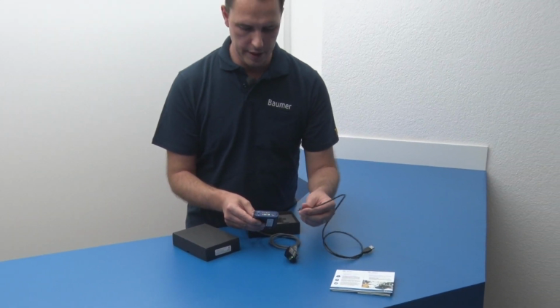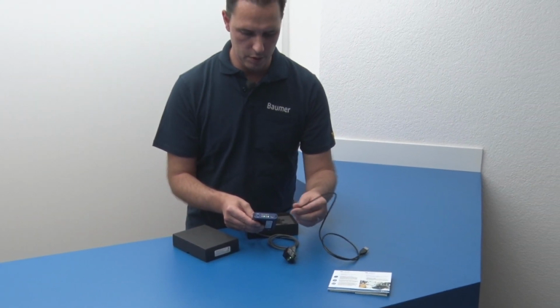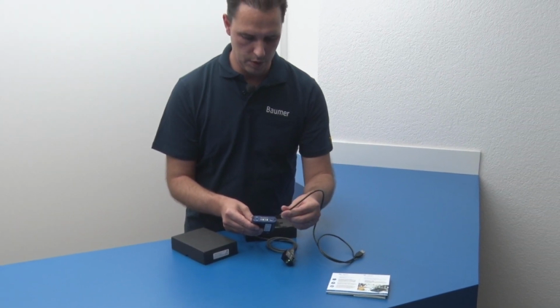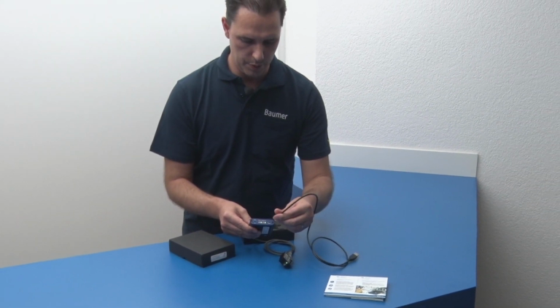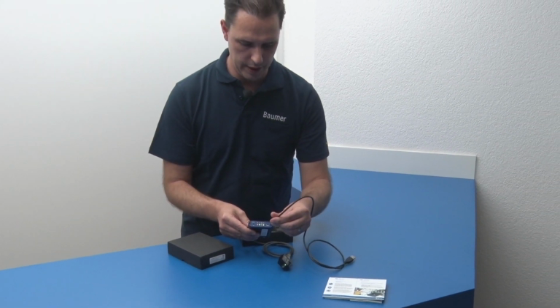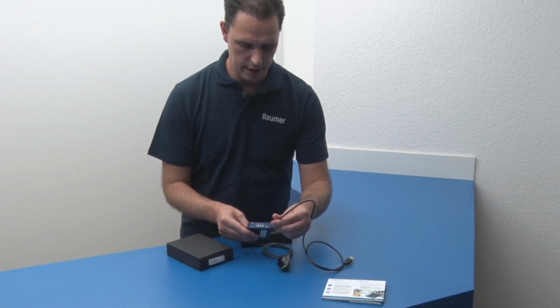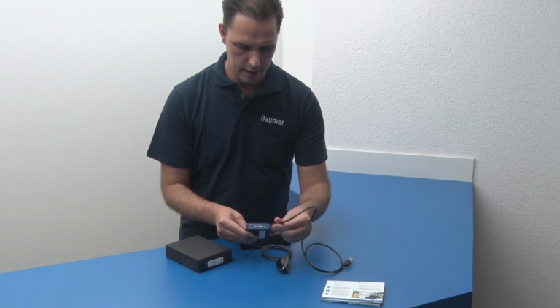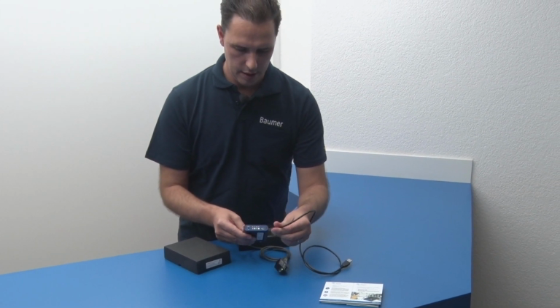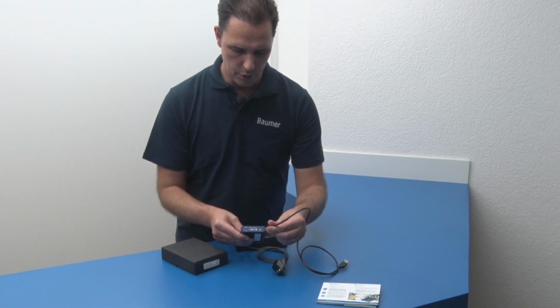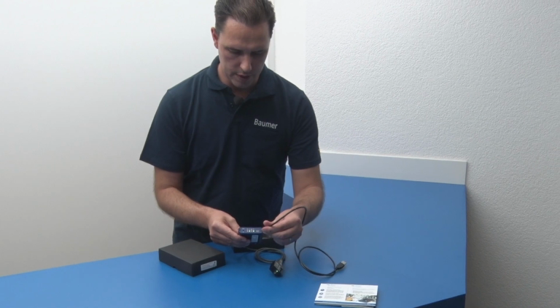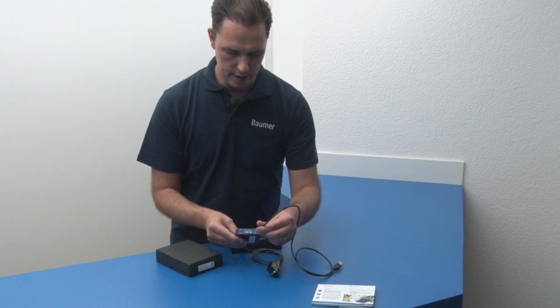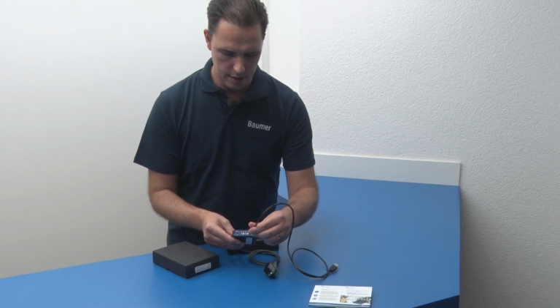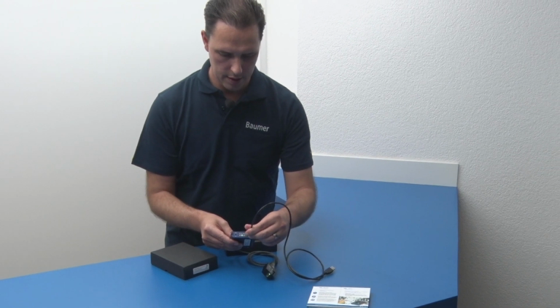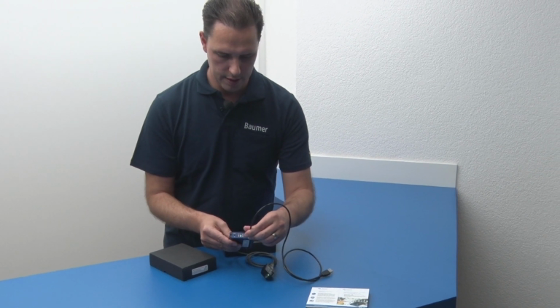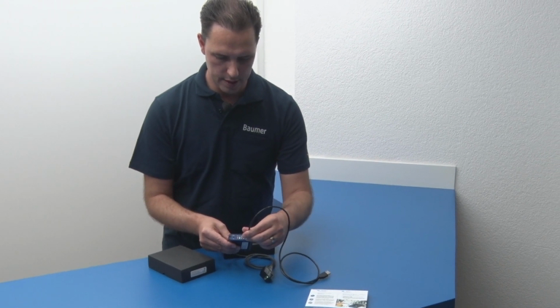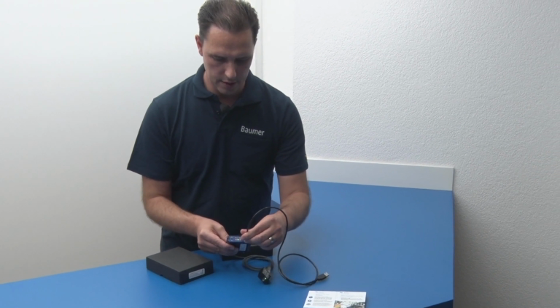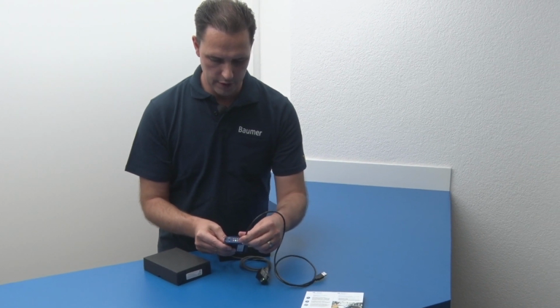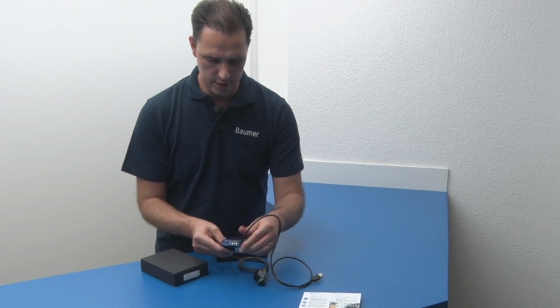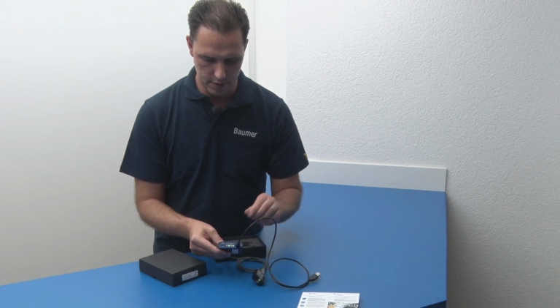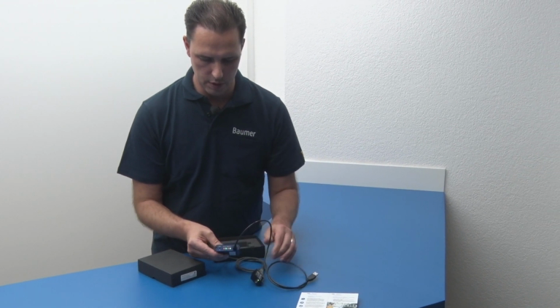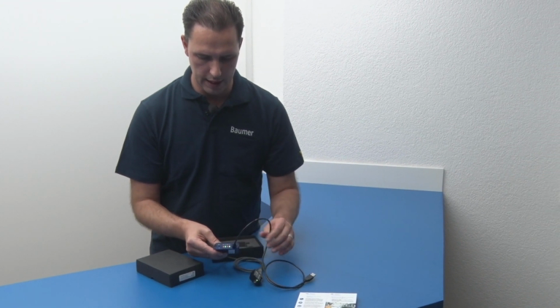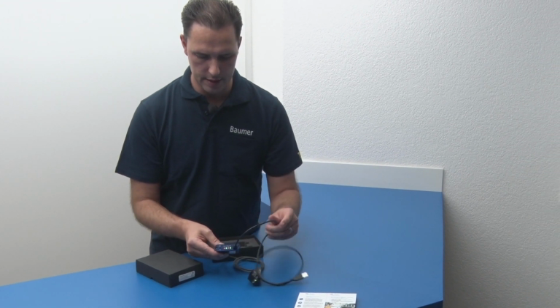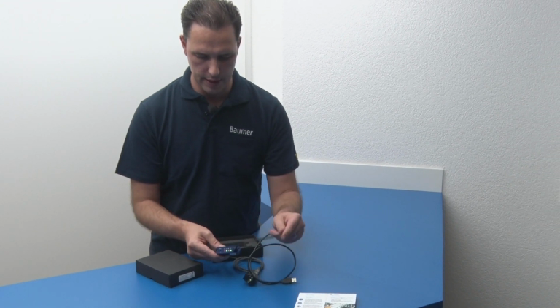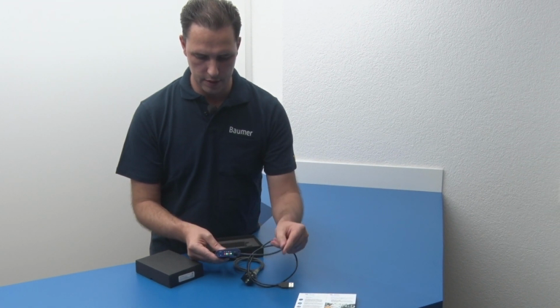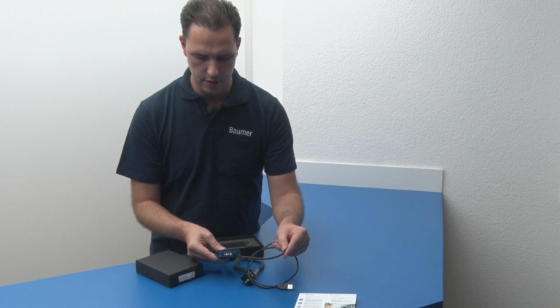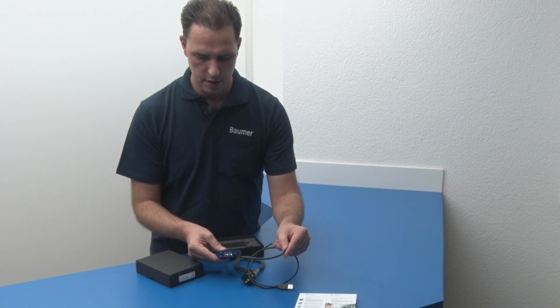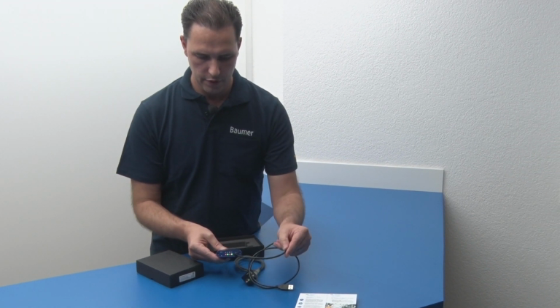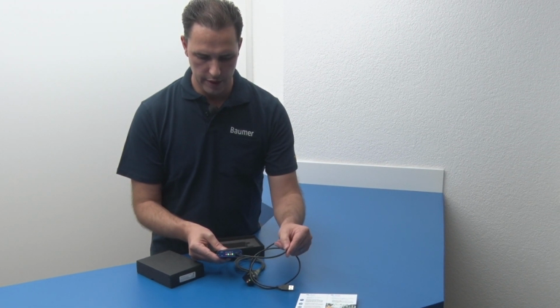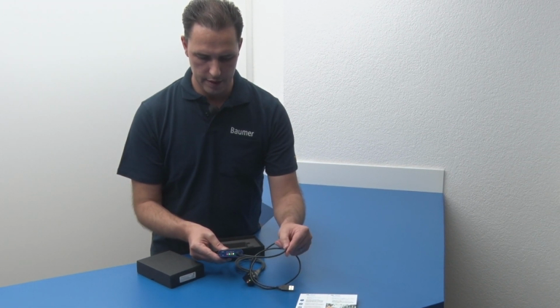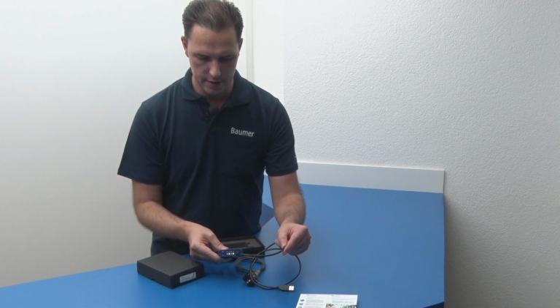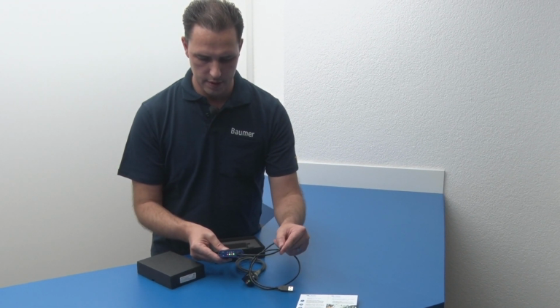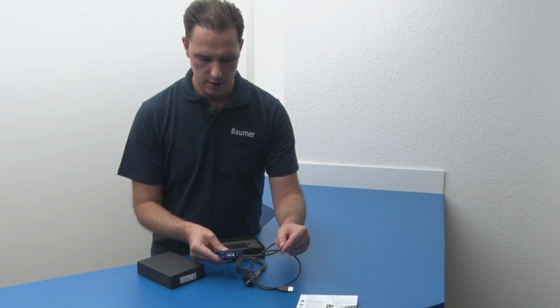Last but not least, the female USB Mini-B connector is for integrated battery charging.